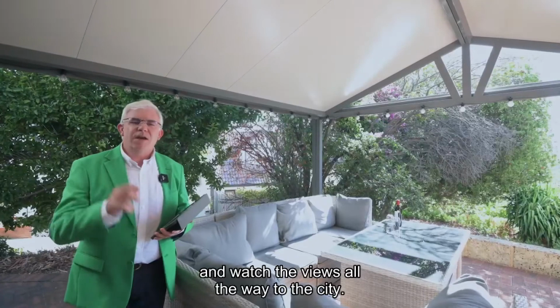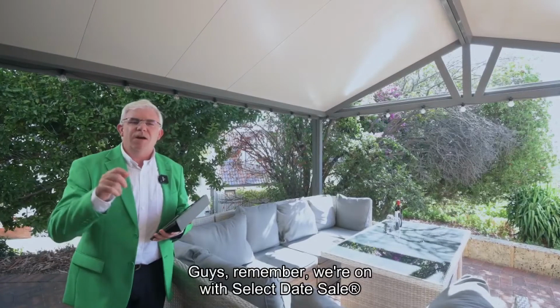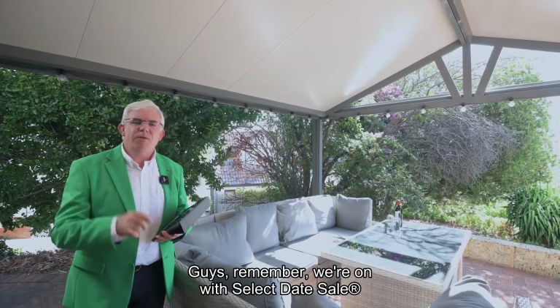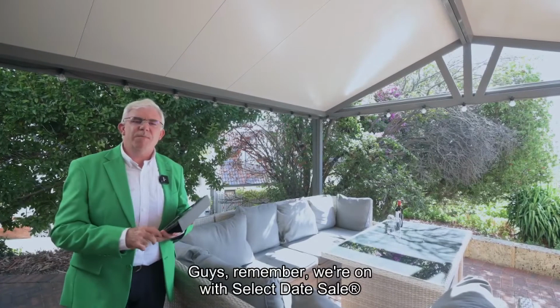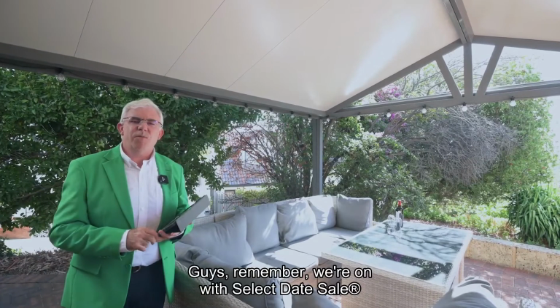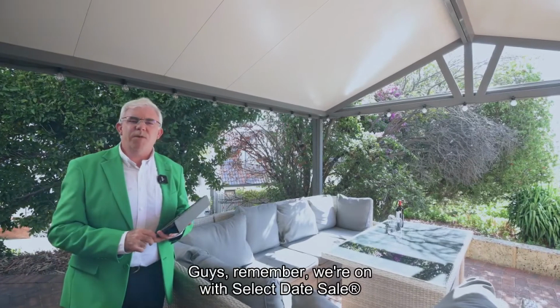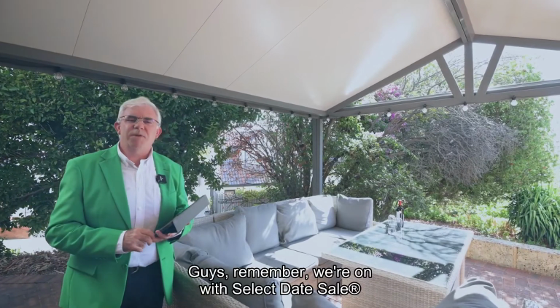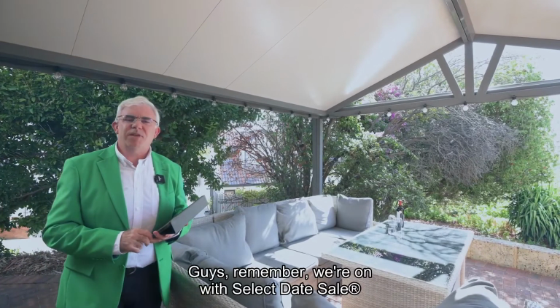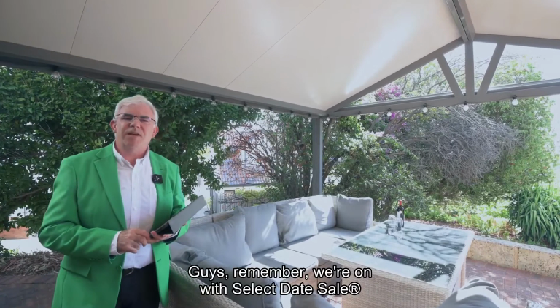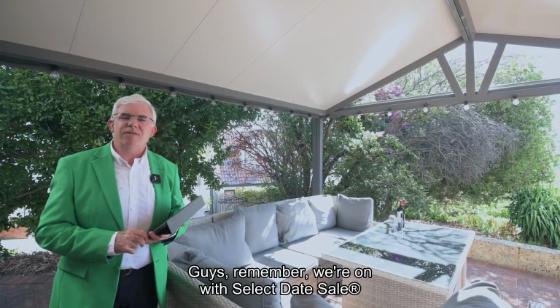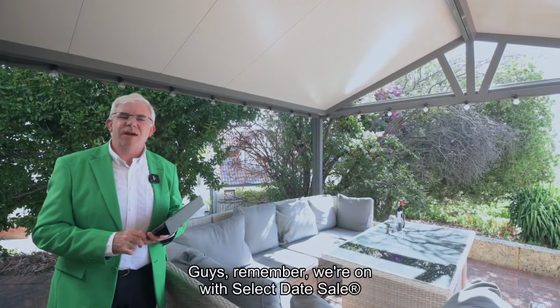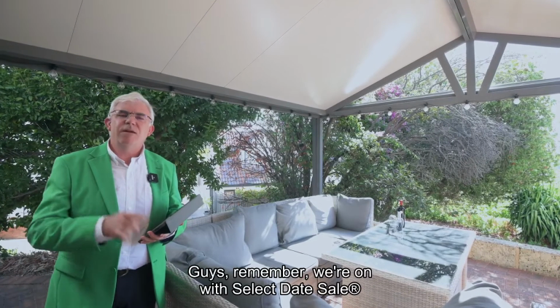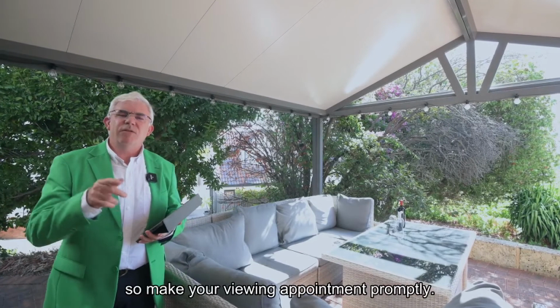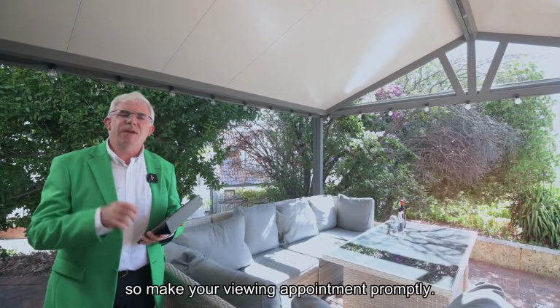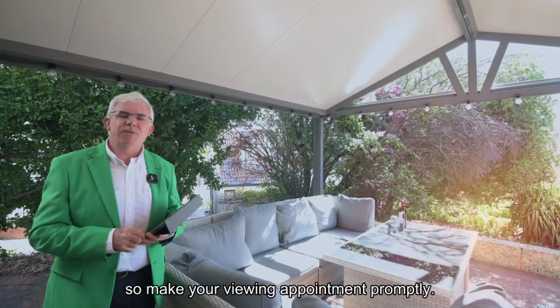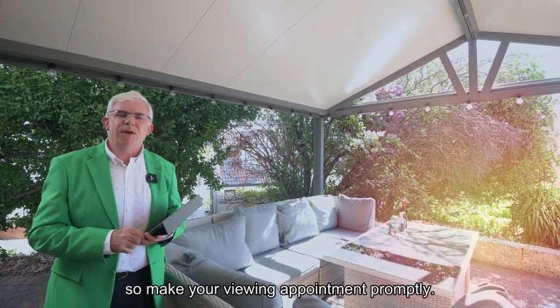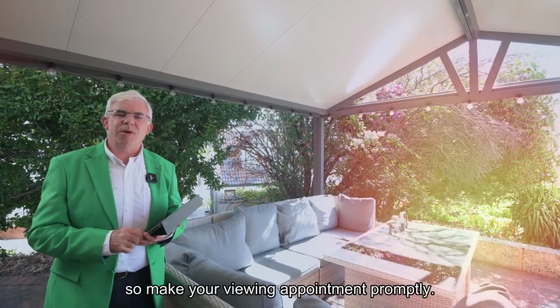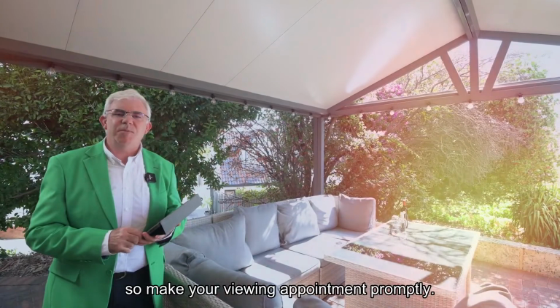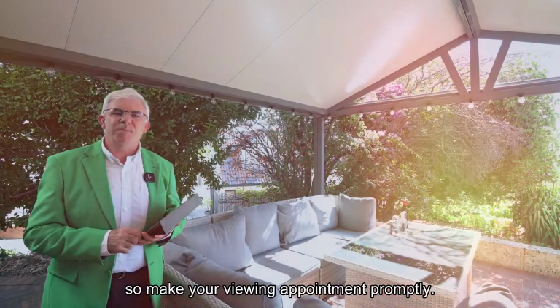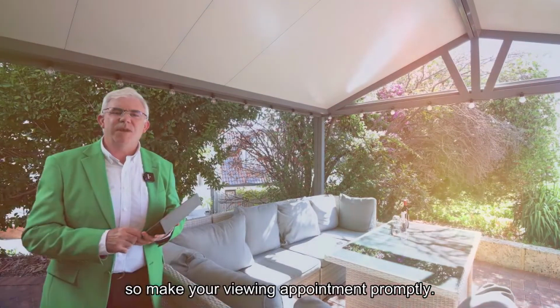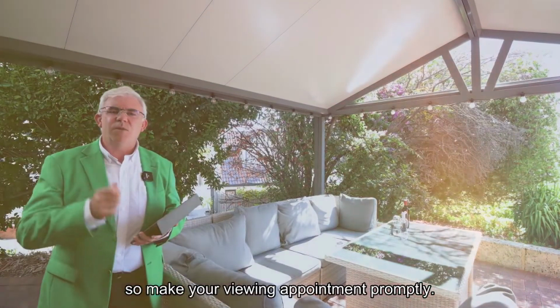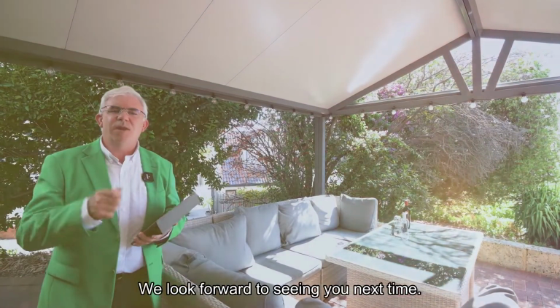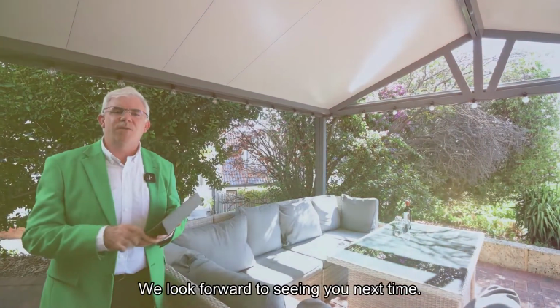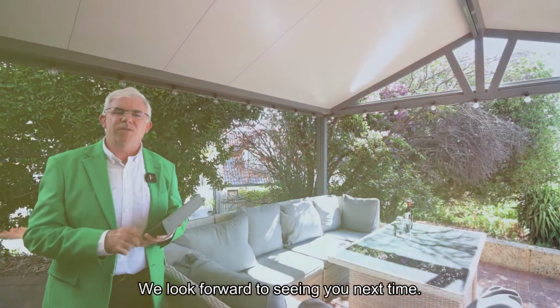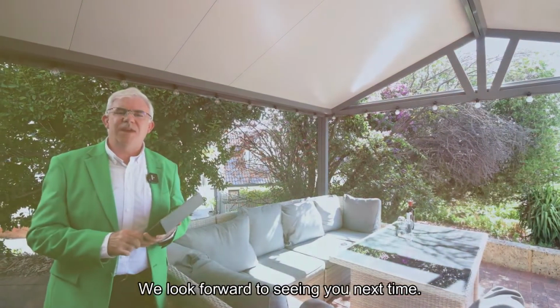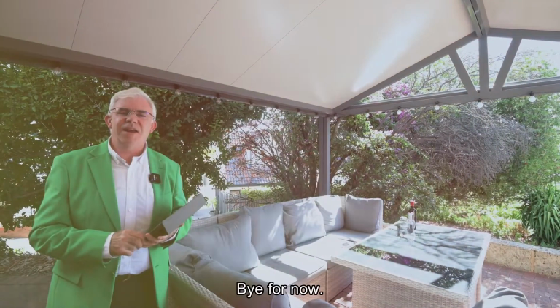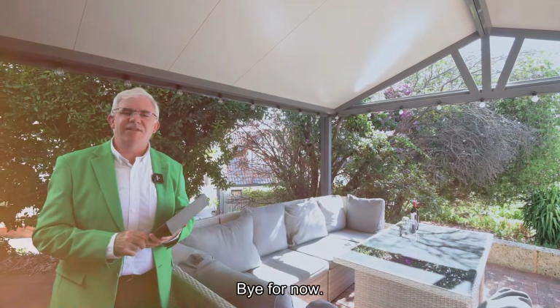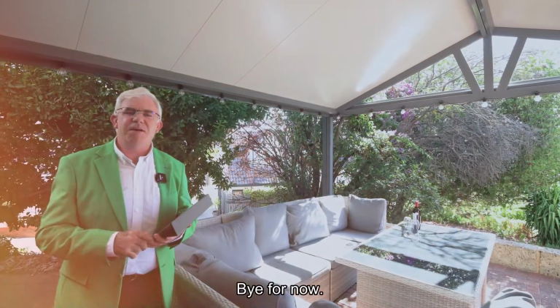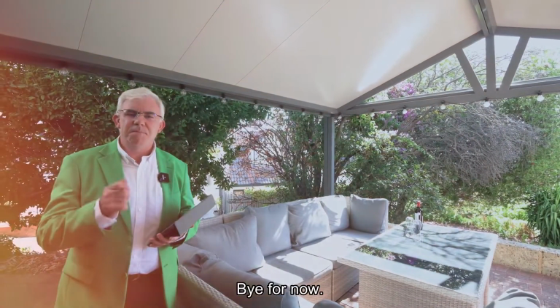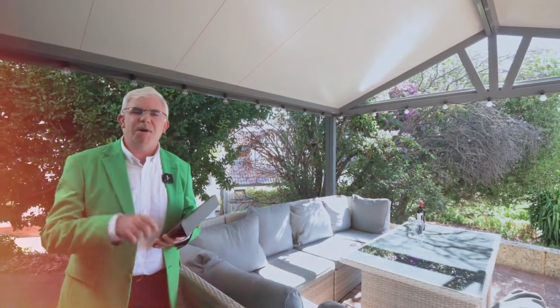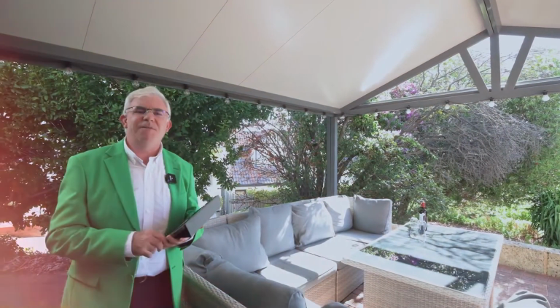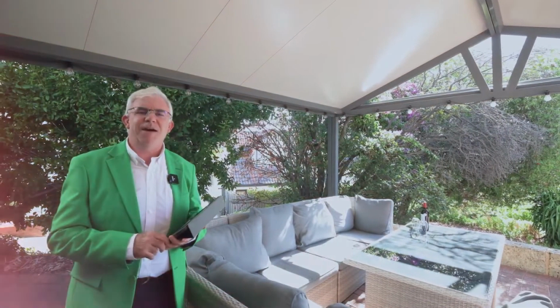Remember, we're on with a select date sale, so make your viewing appointment promptly. We look forward to seeing you next time. Bye for now.